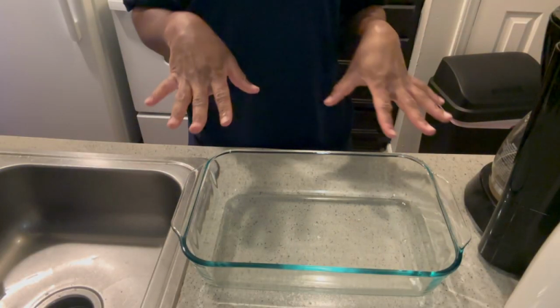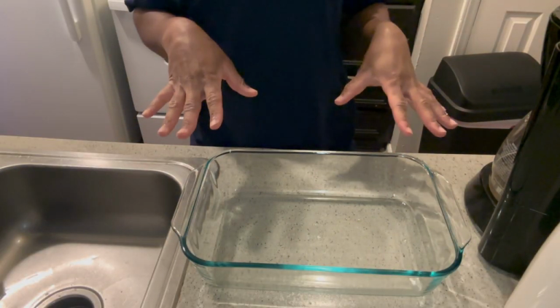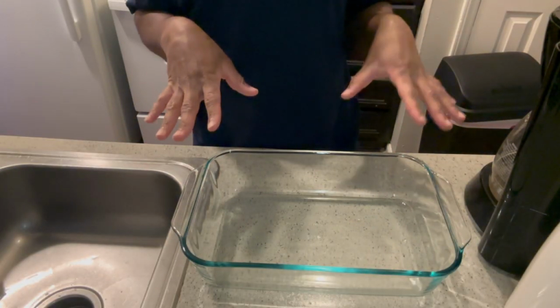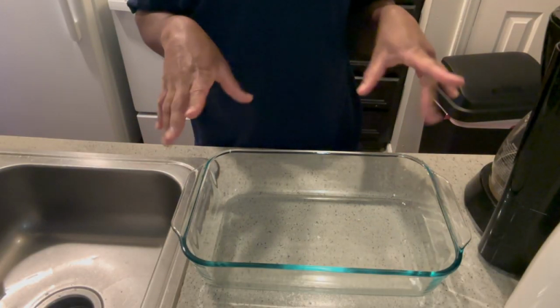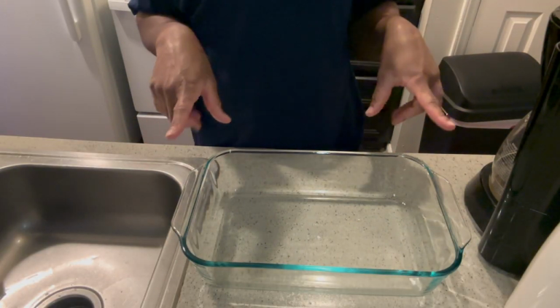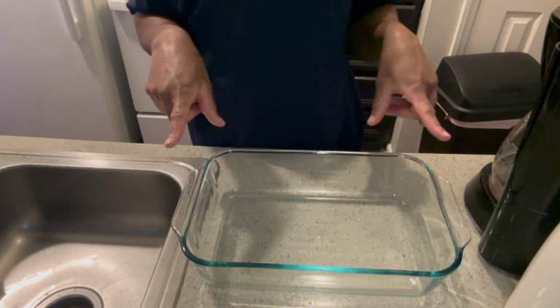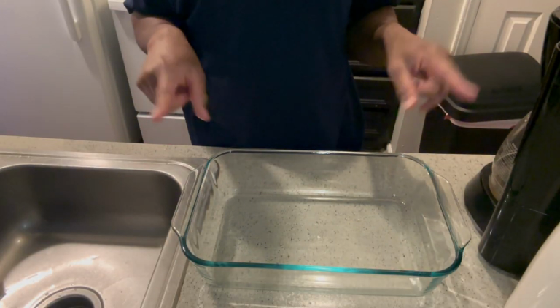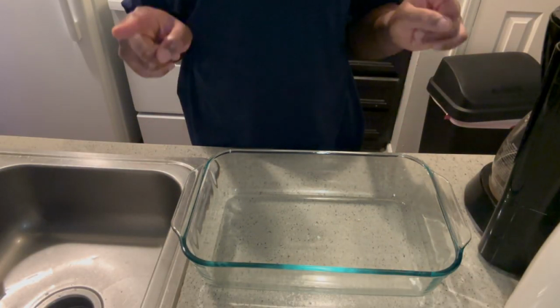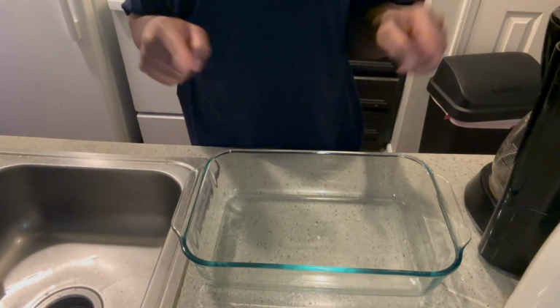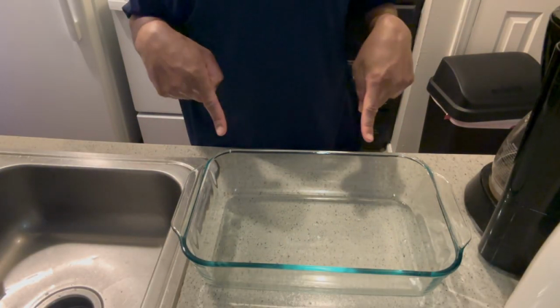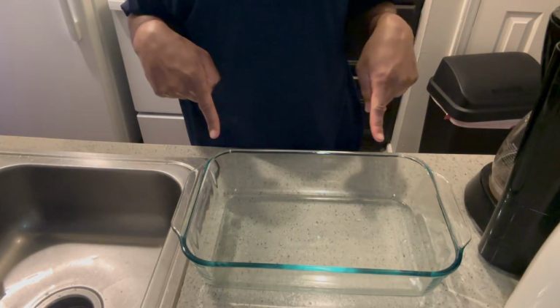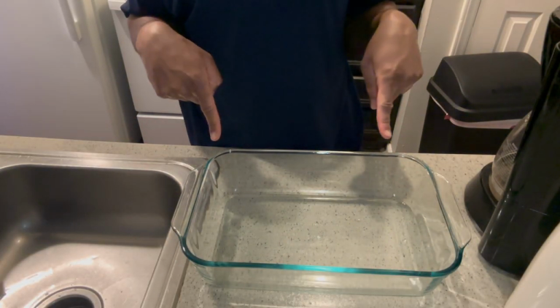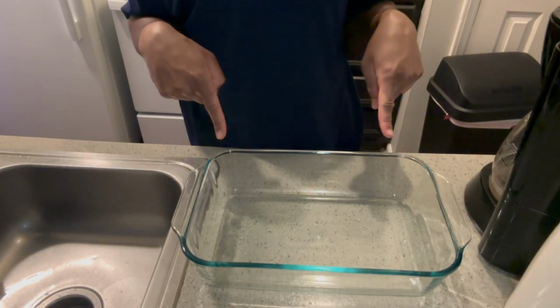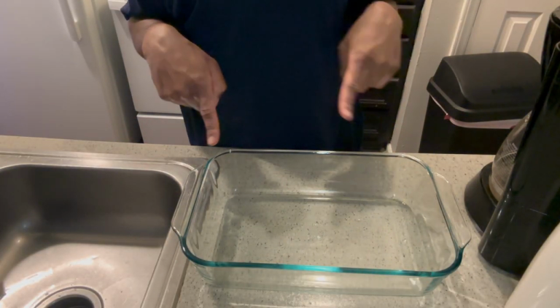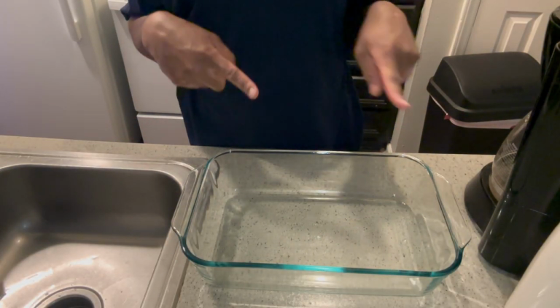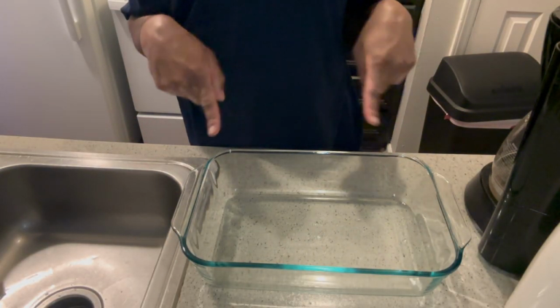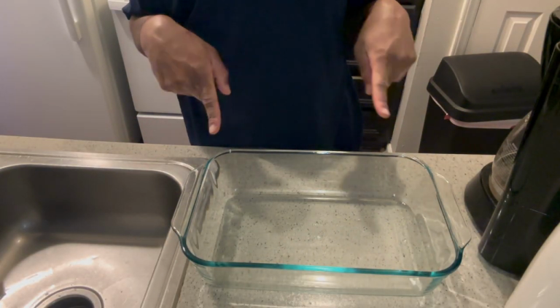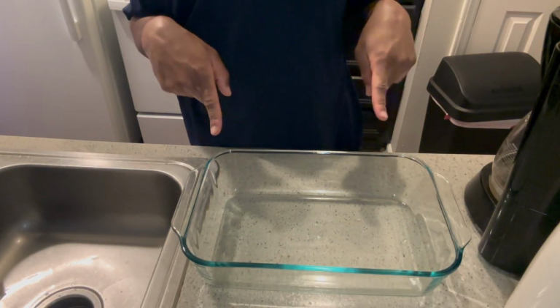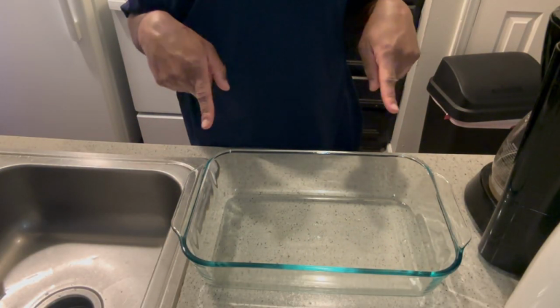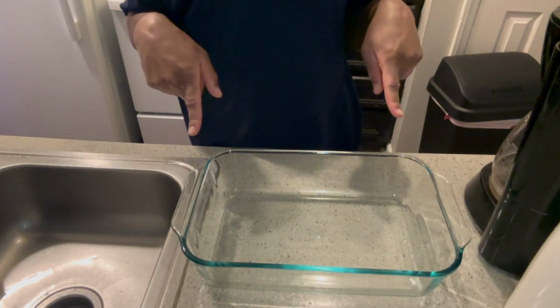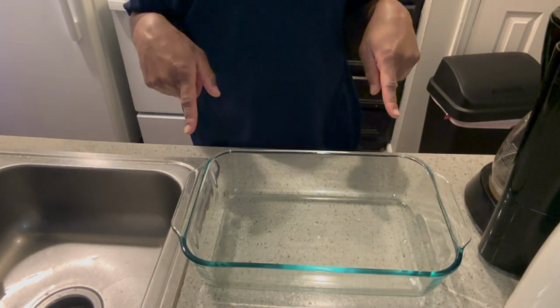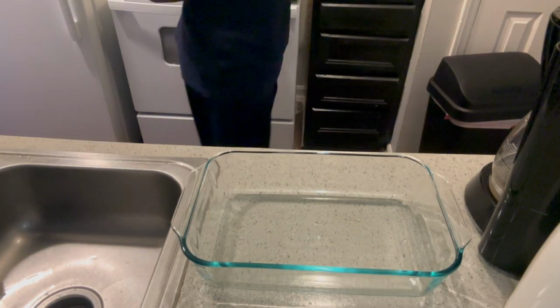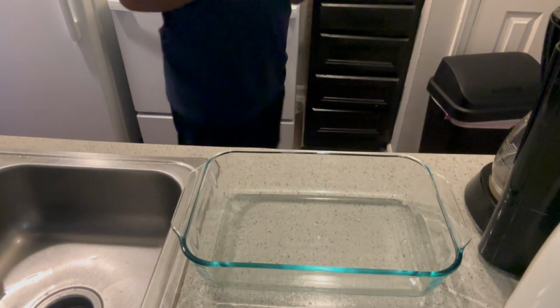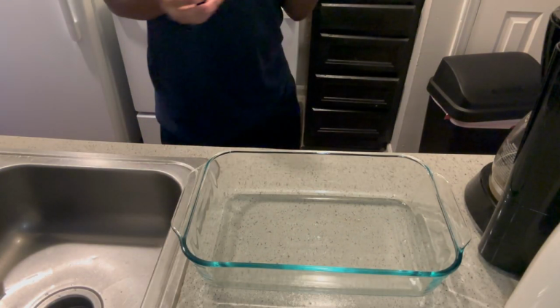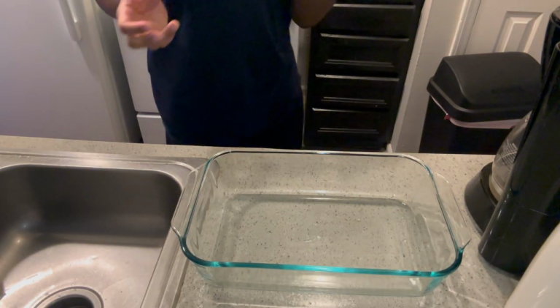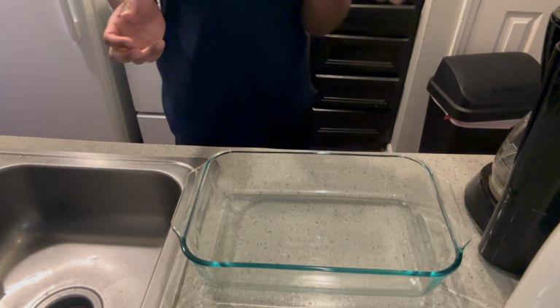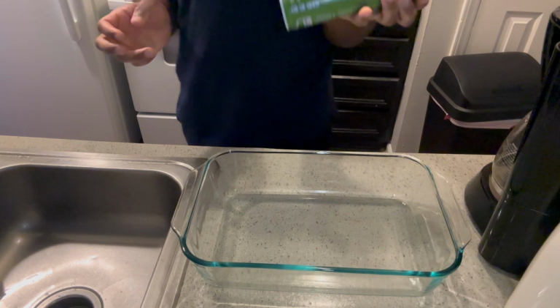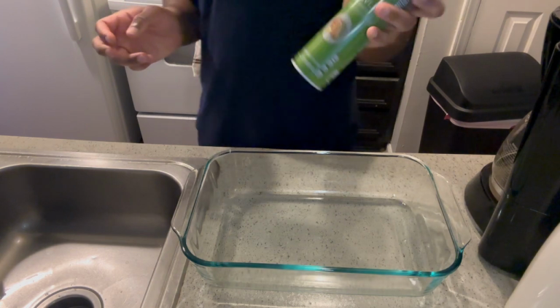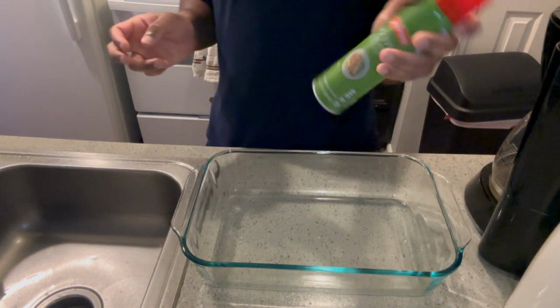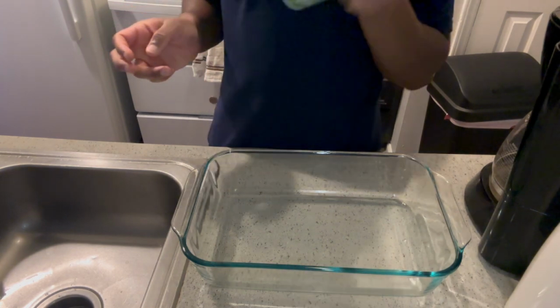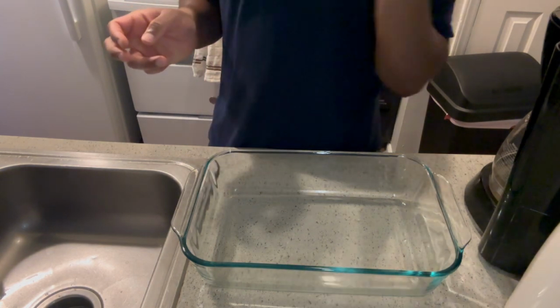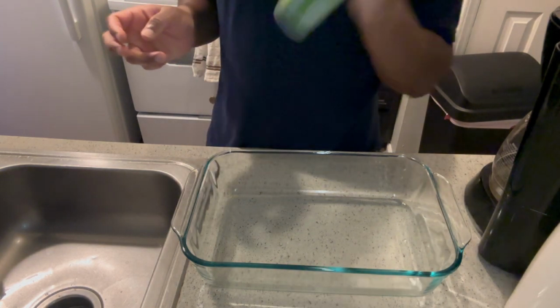First, what you want to do is get a baking dish pan and then you're going to want to spray it.